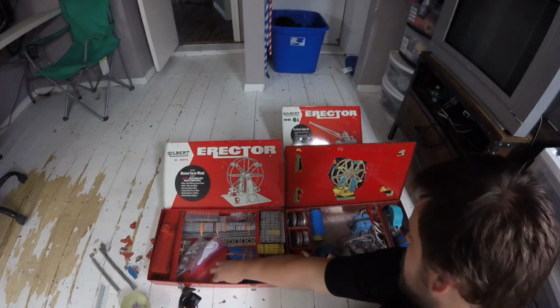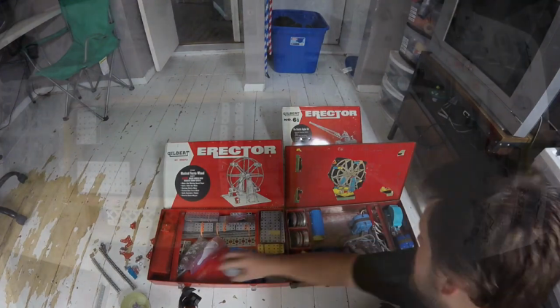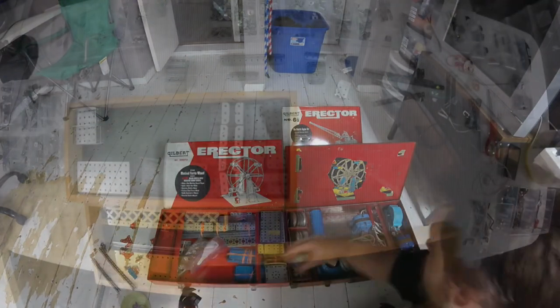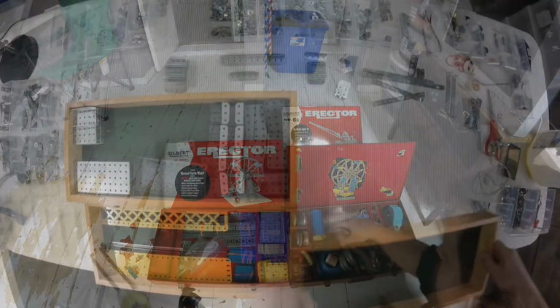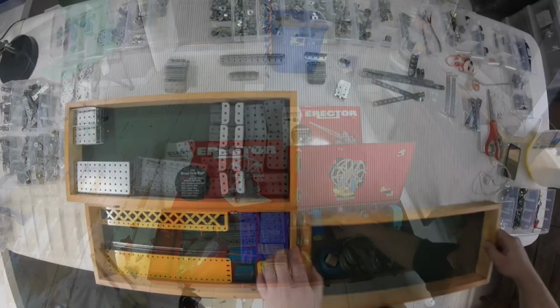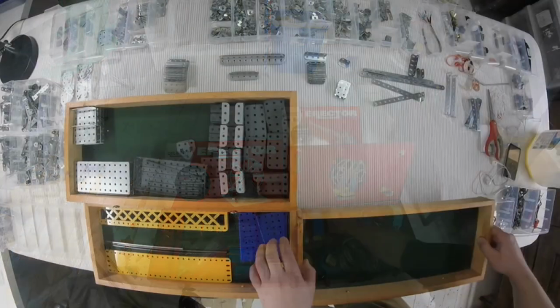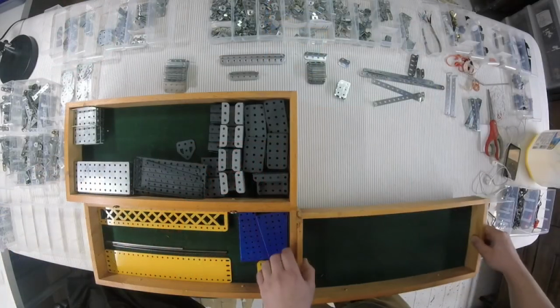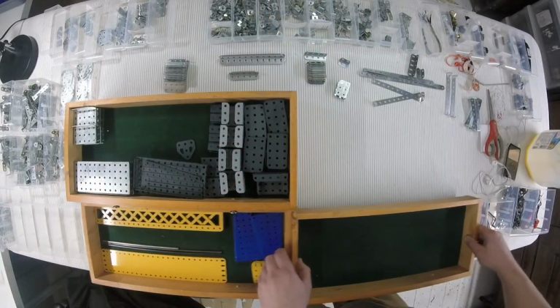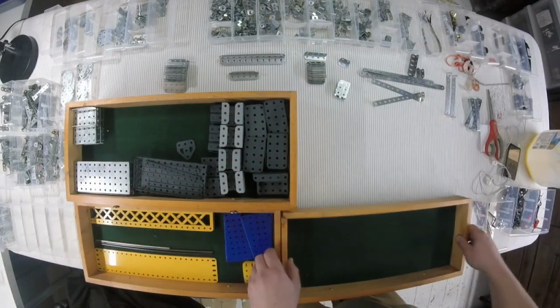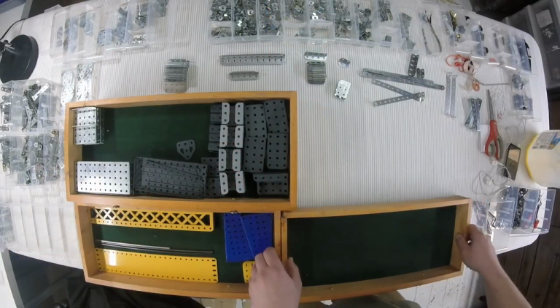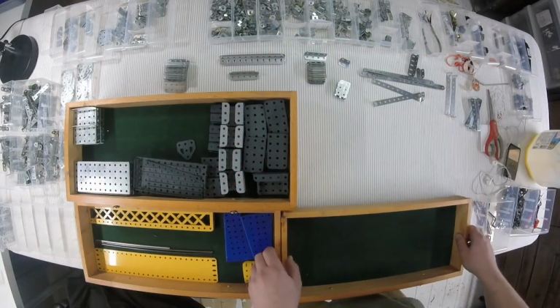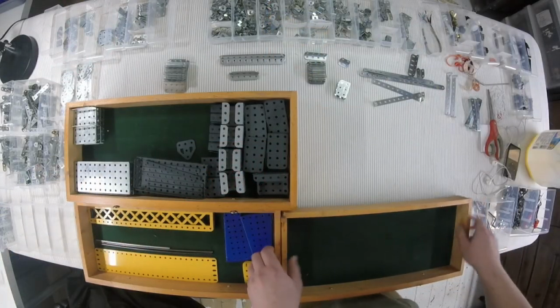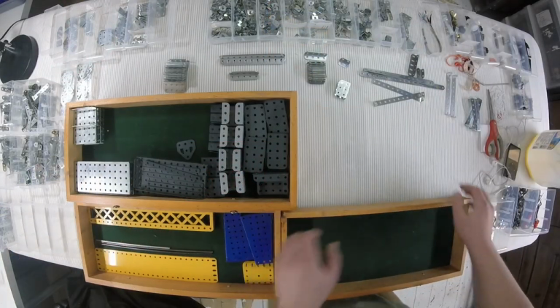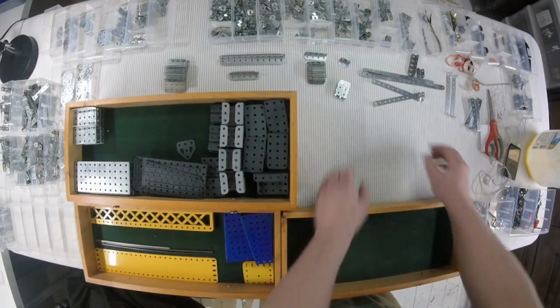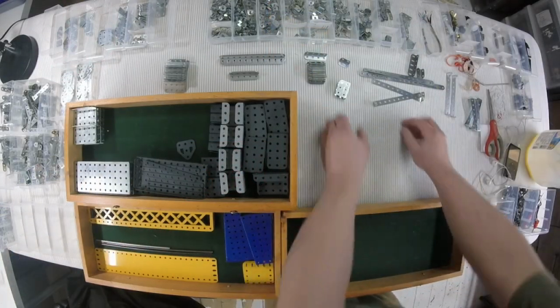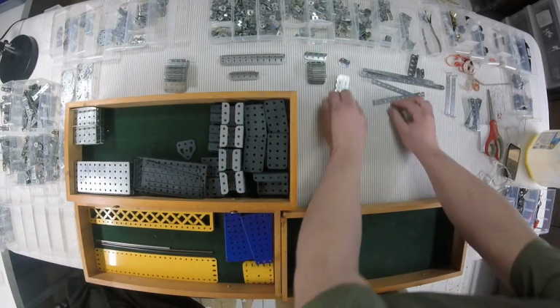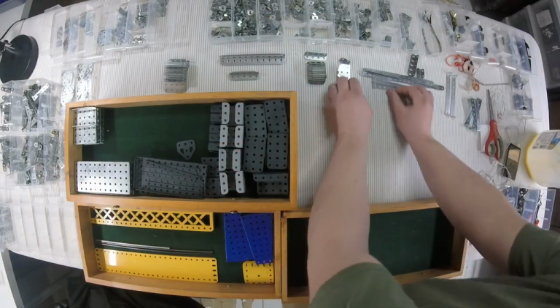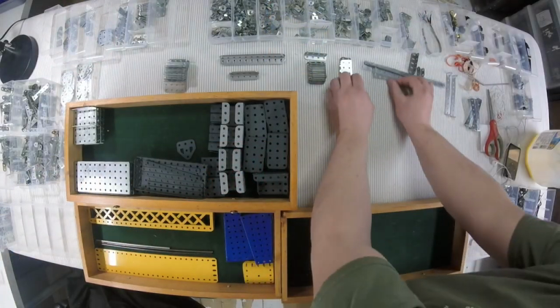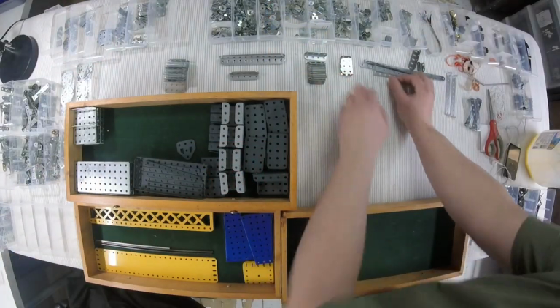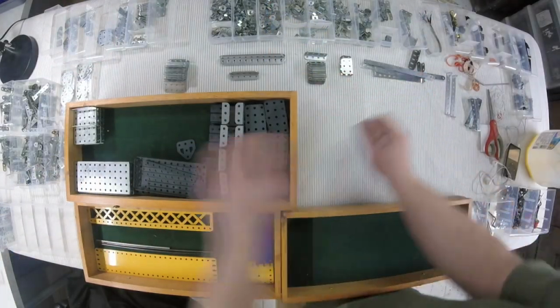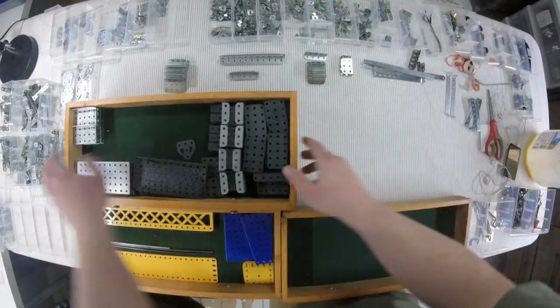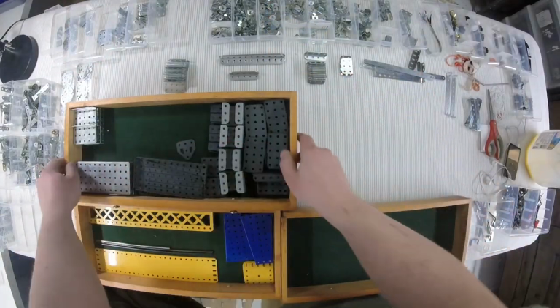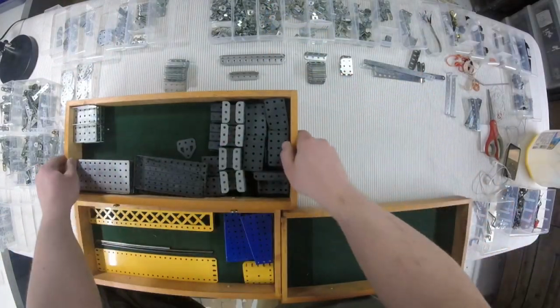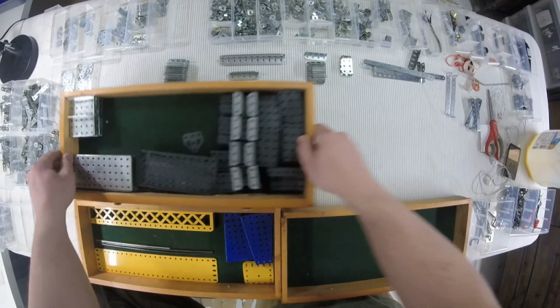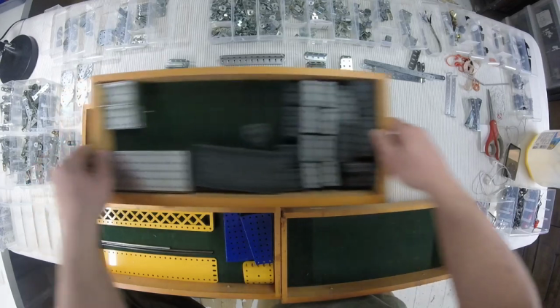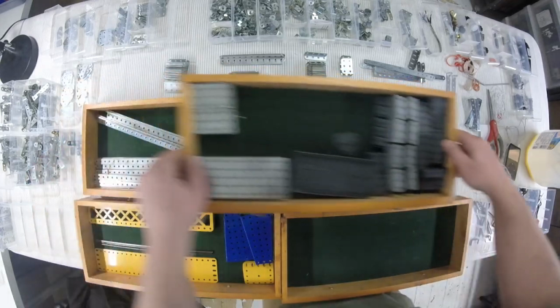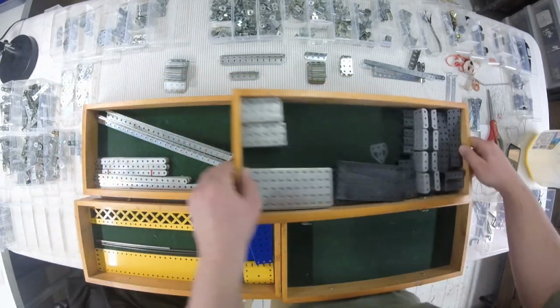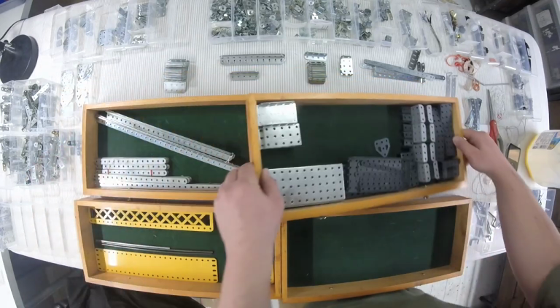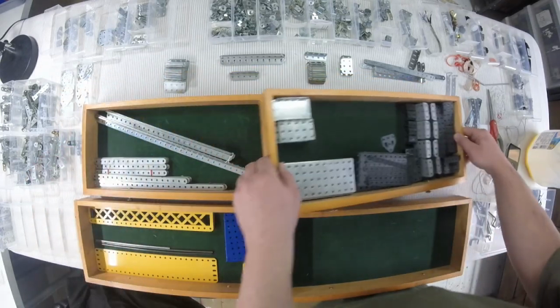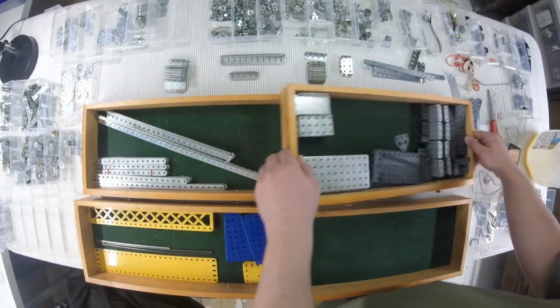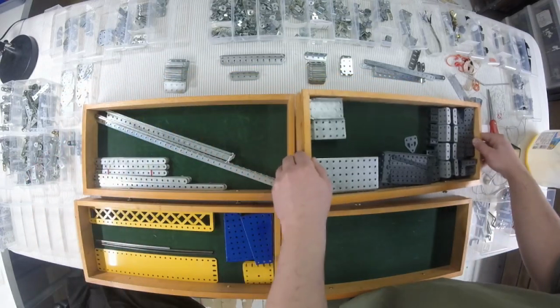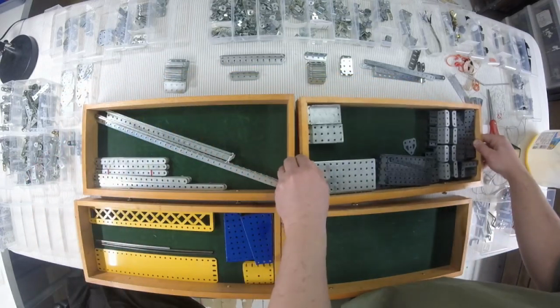Weeks later I did some further consolidation, and I'm overall pretty happy with how the collection stands now.